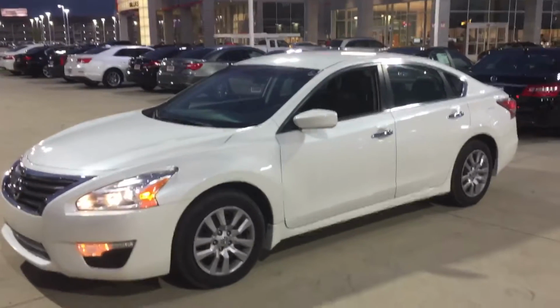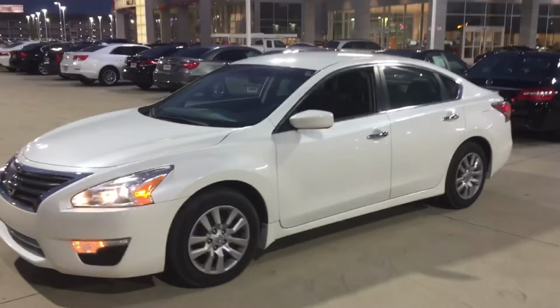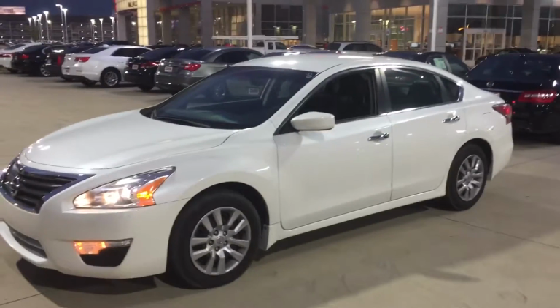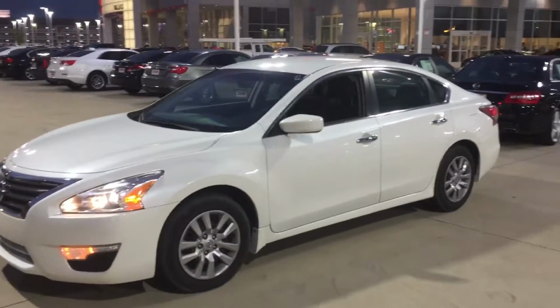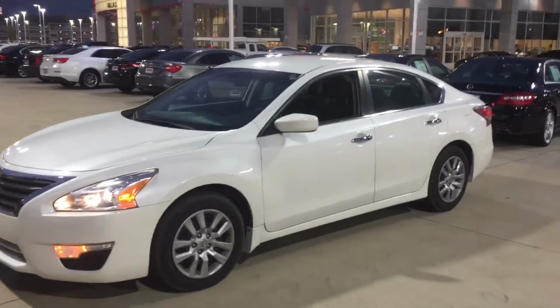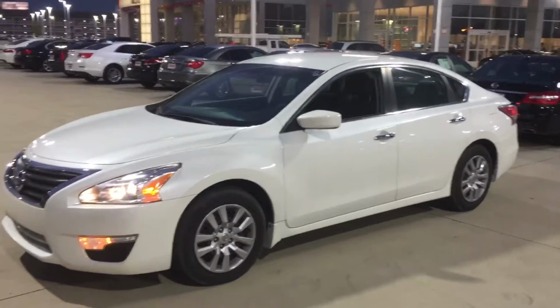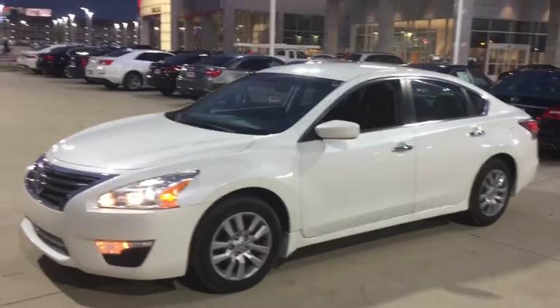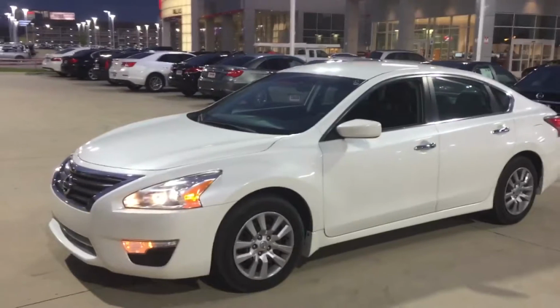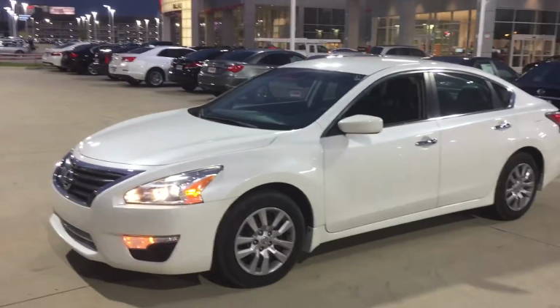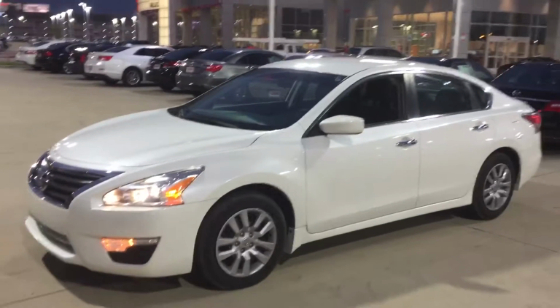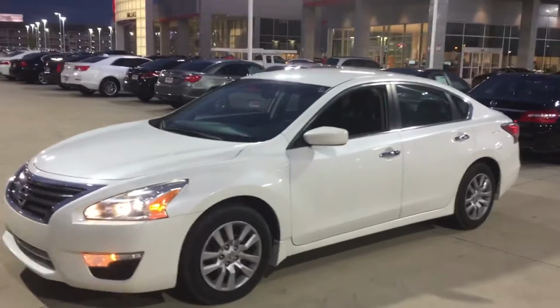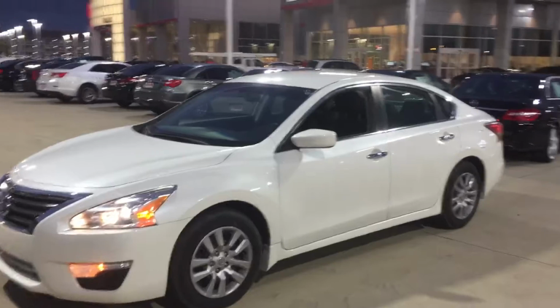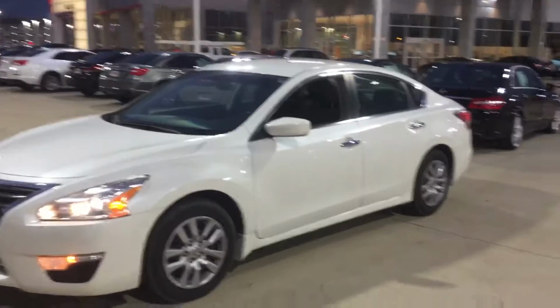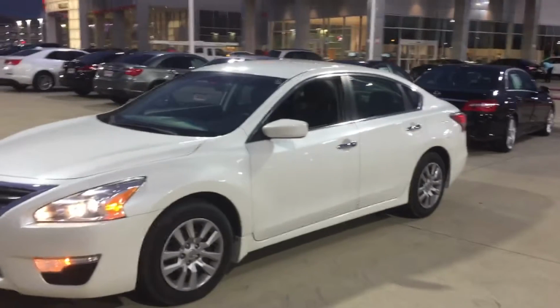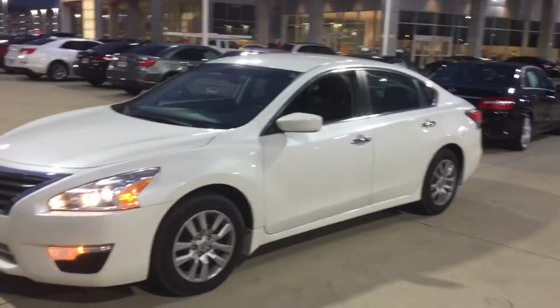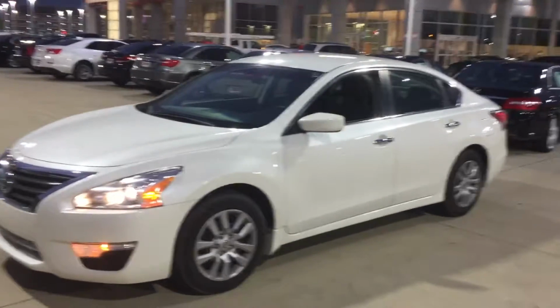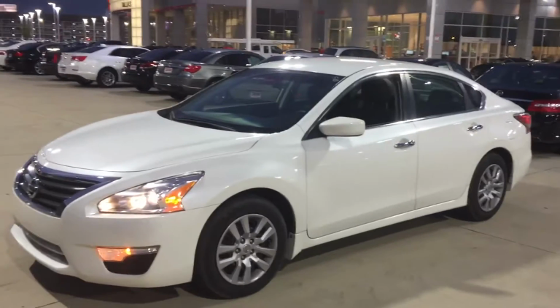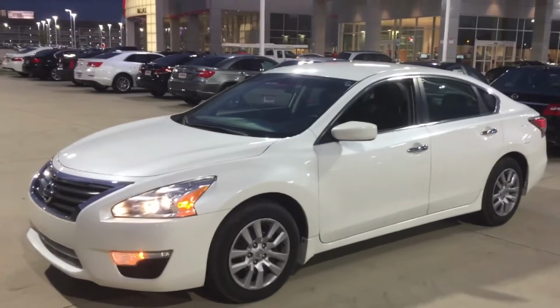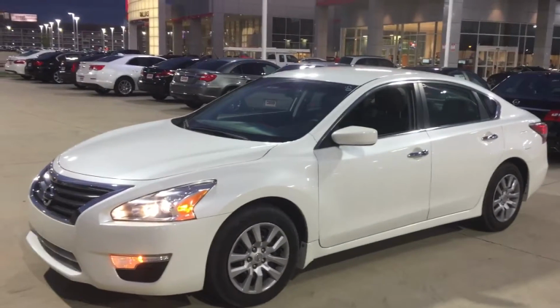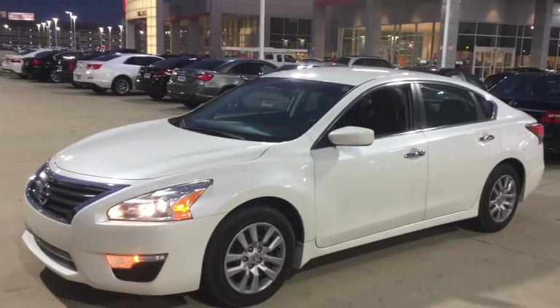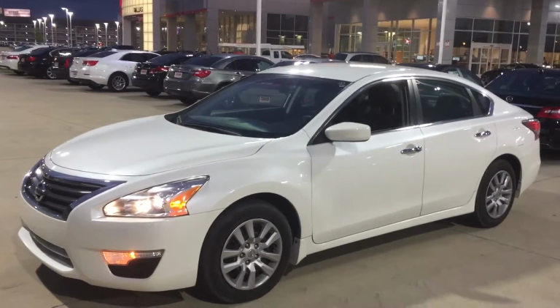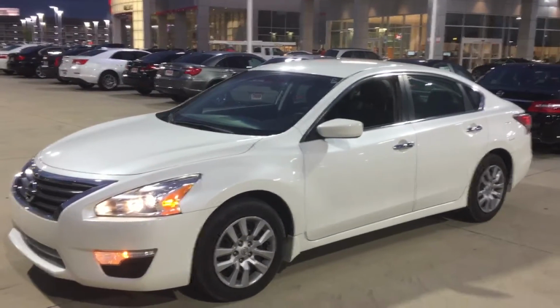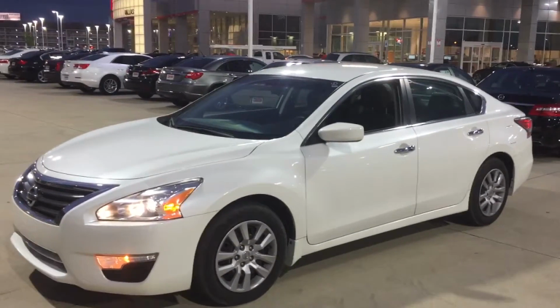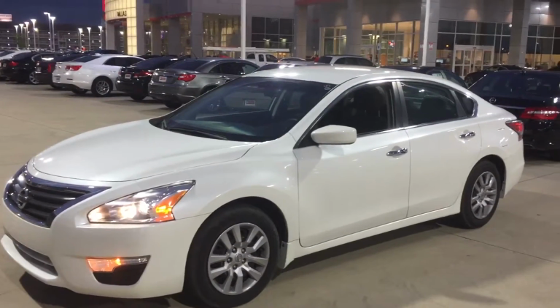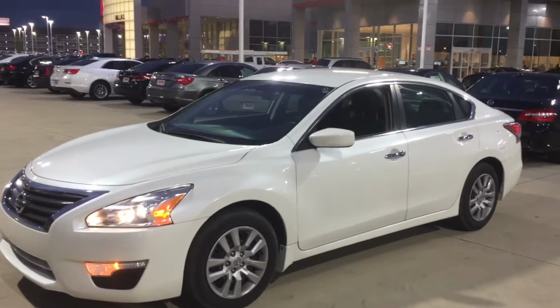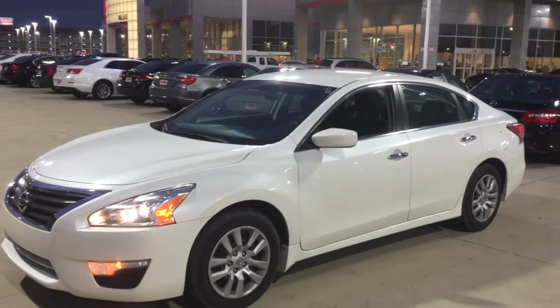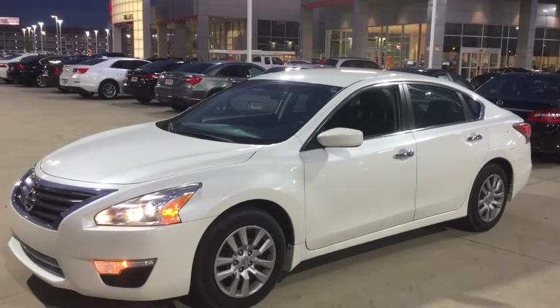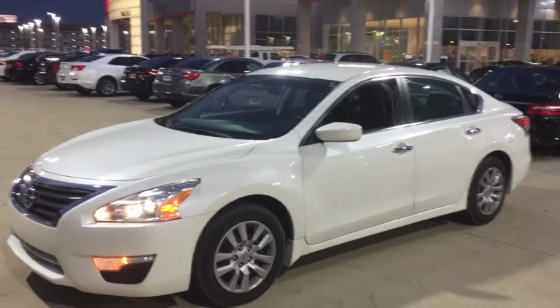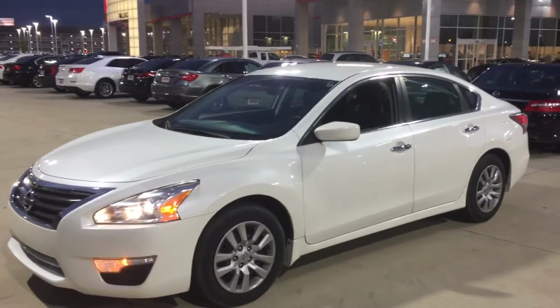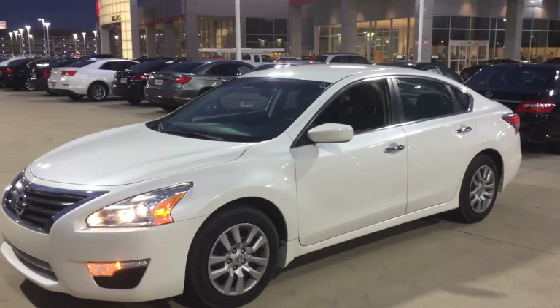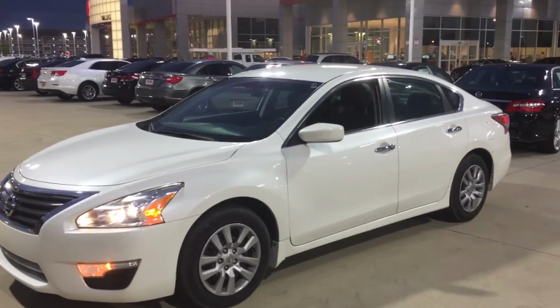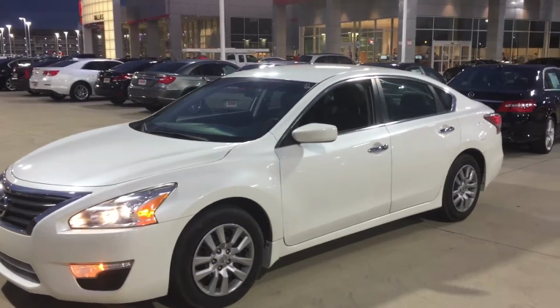Hello, this is Bert Flores with Toyota. I was just following up with you and inquired about this Nissan Altima. I just wanted to show you a quick little video, that way you know the vehicle is here and it's available.